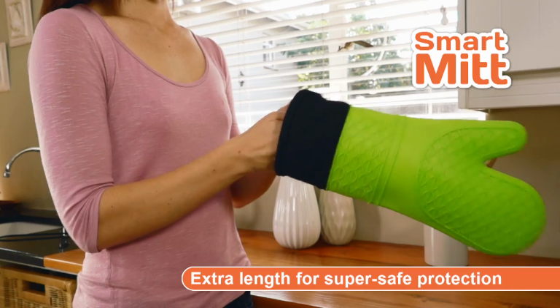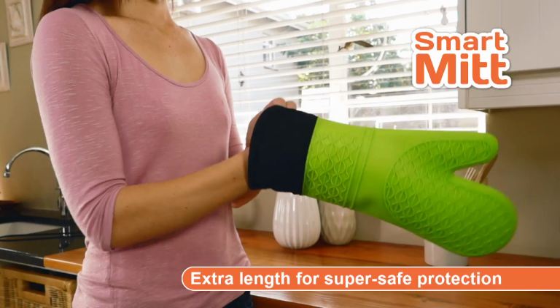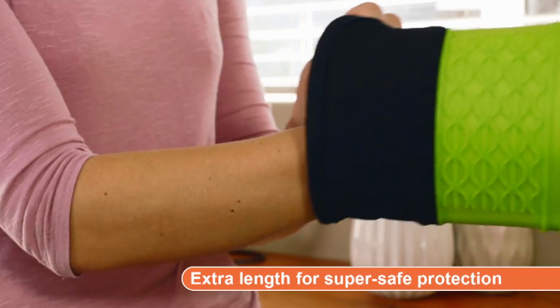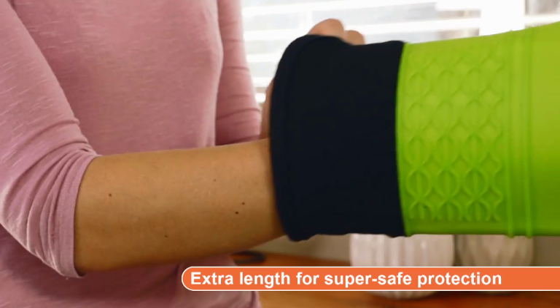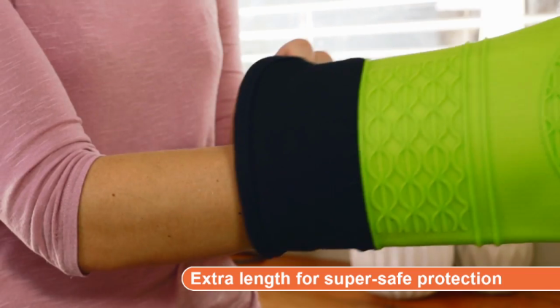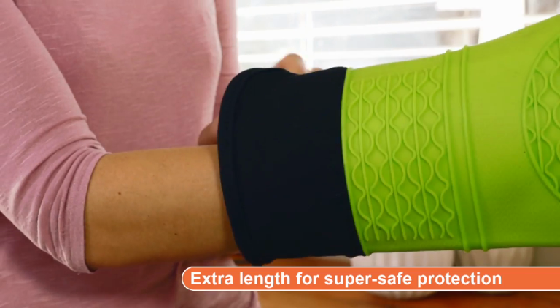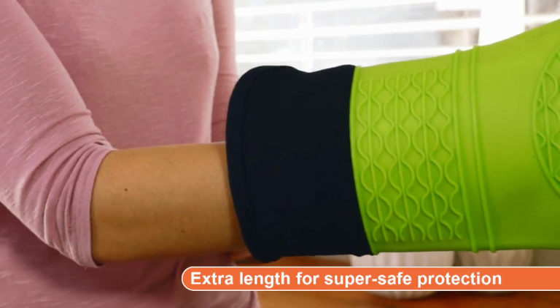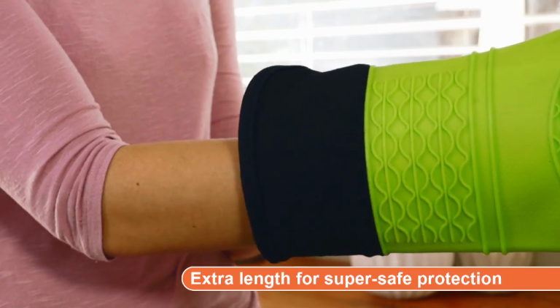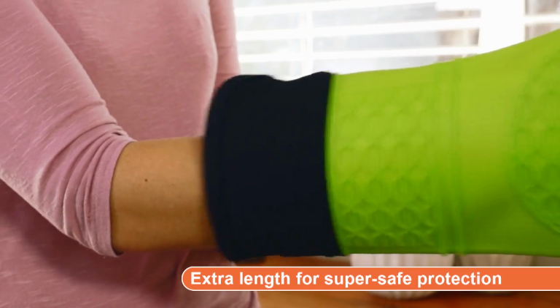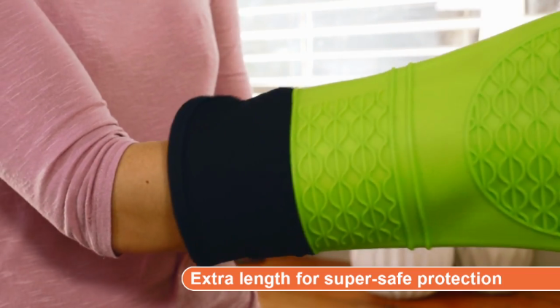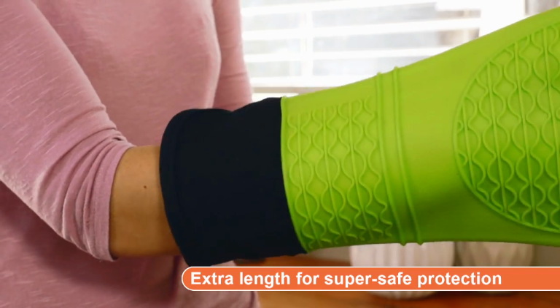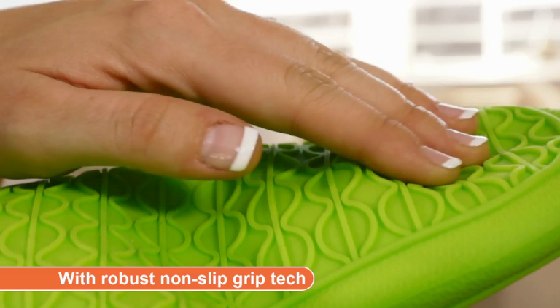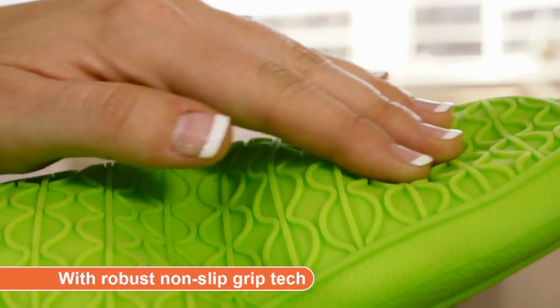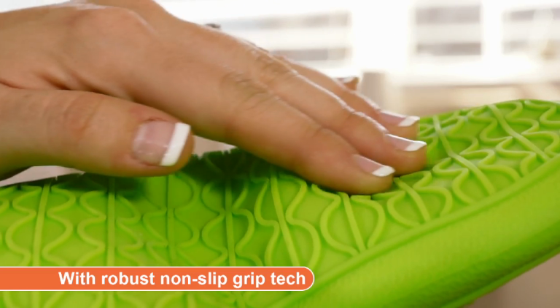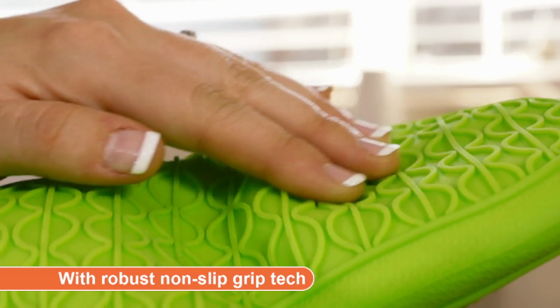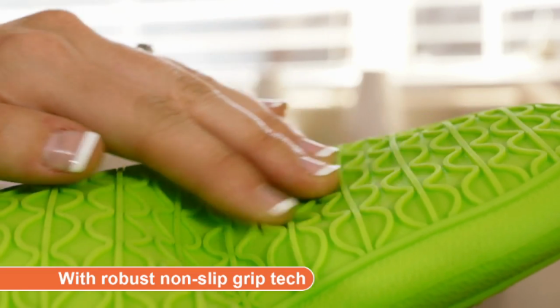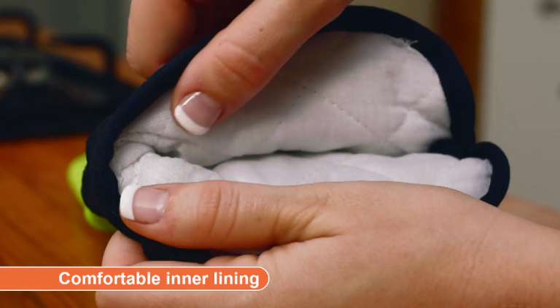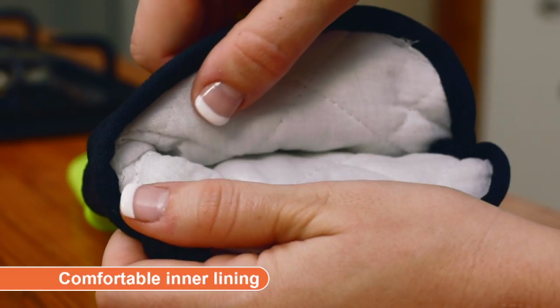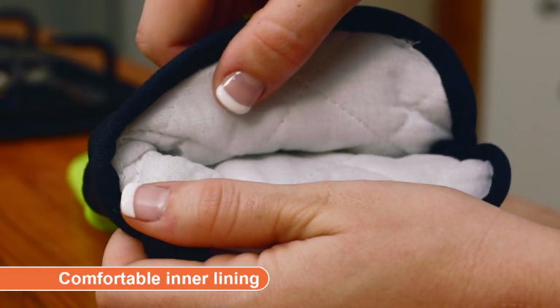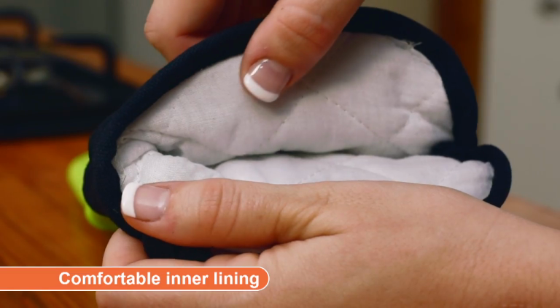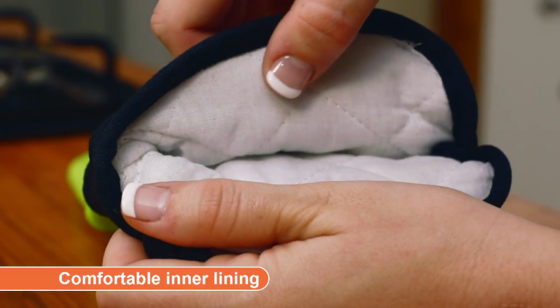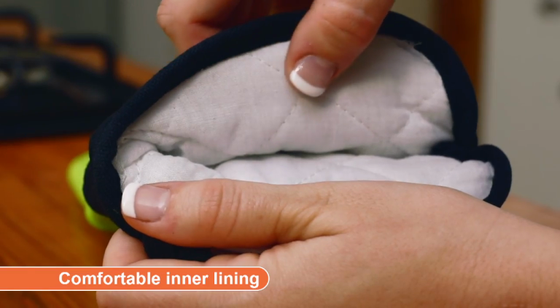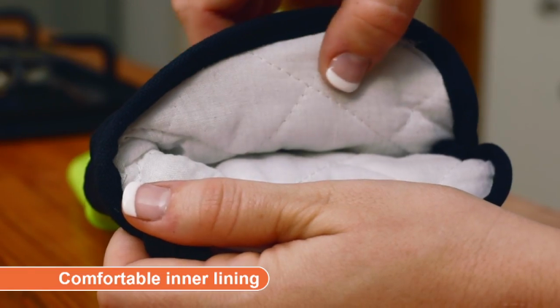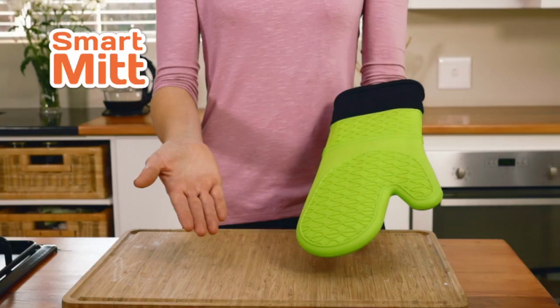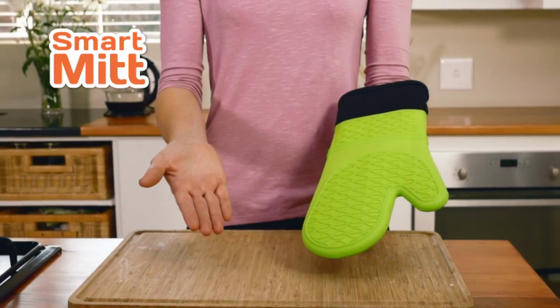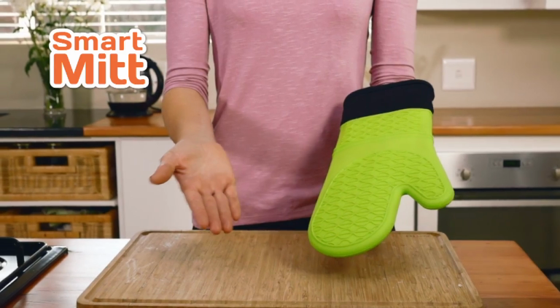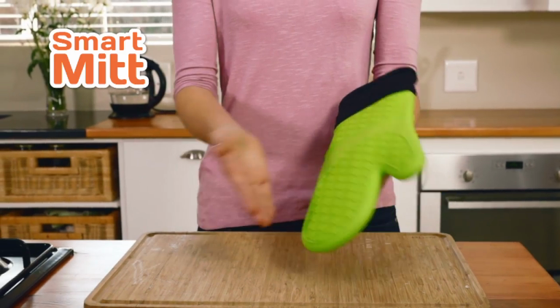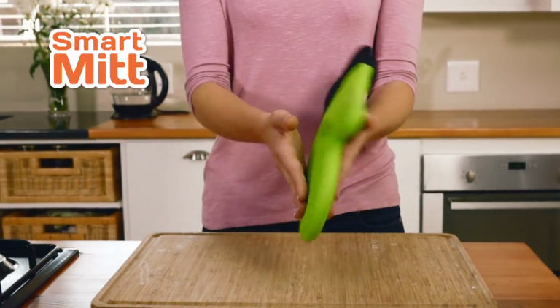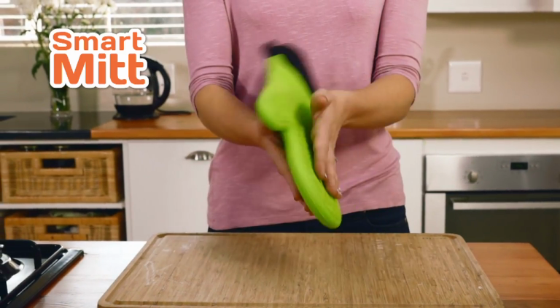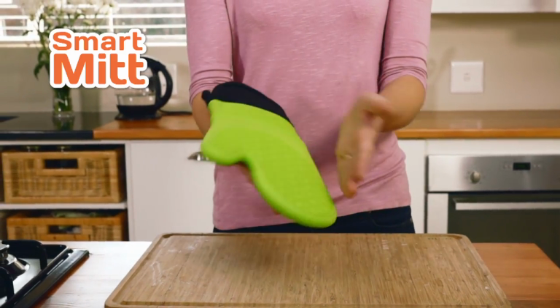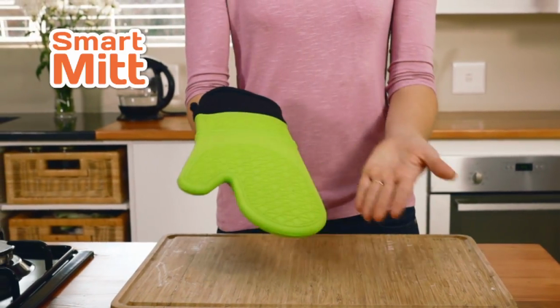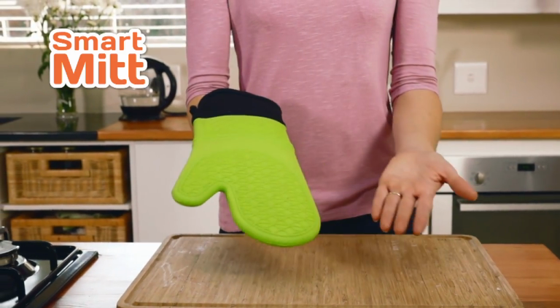Smart Mitt has thick extra-length forearm protection, non-slip grip tech, super comfortable inner lining, and fits both left and right handers.